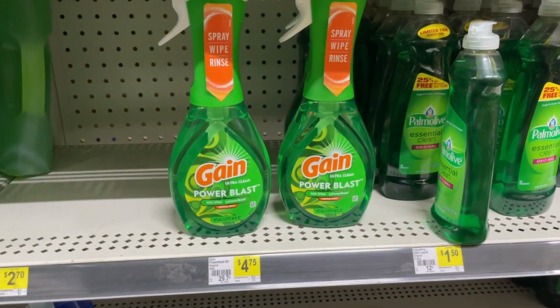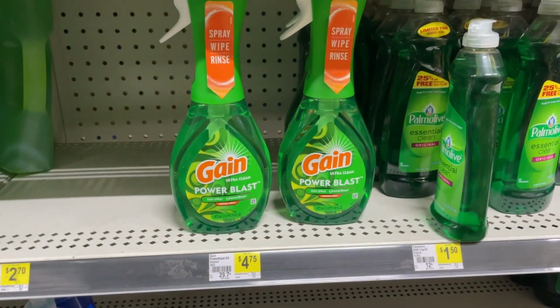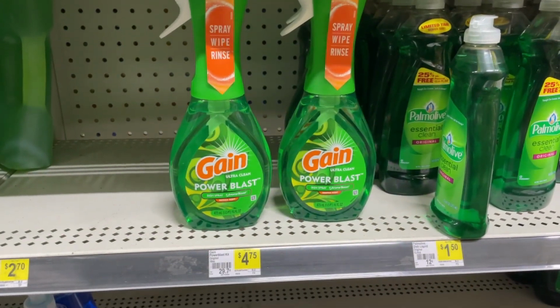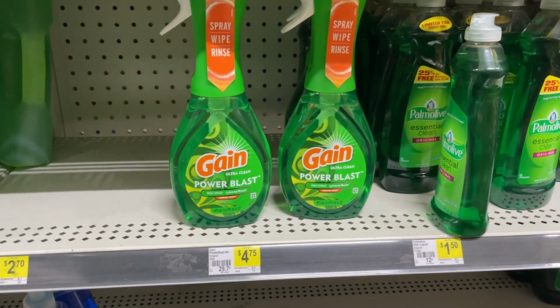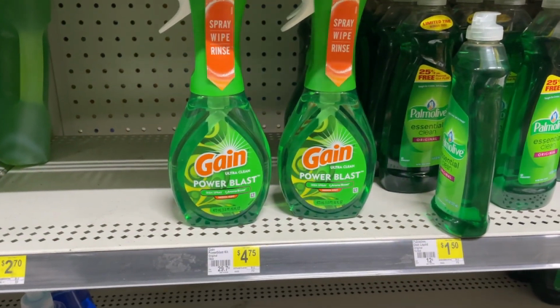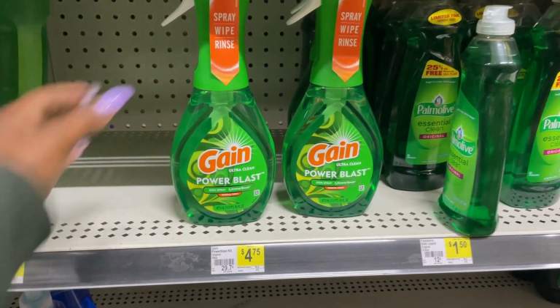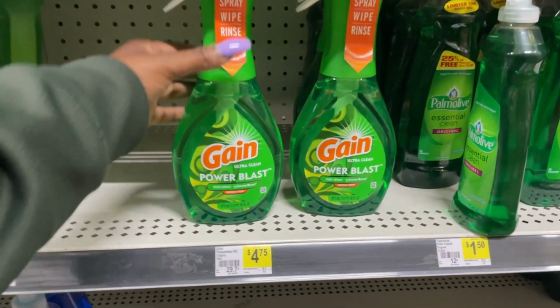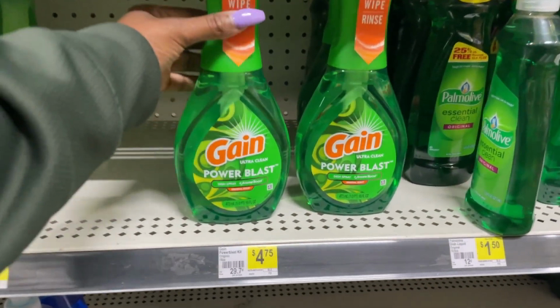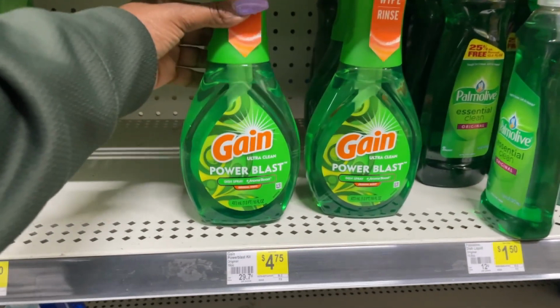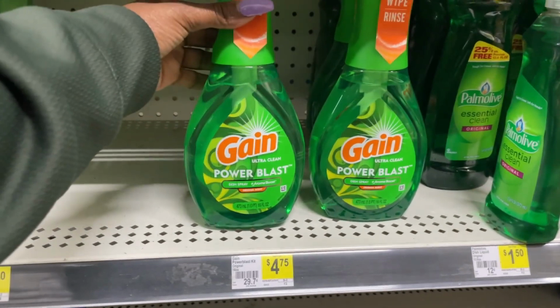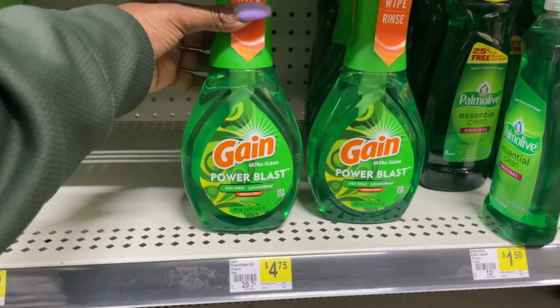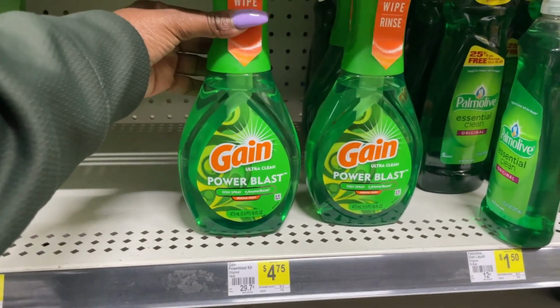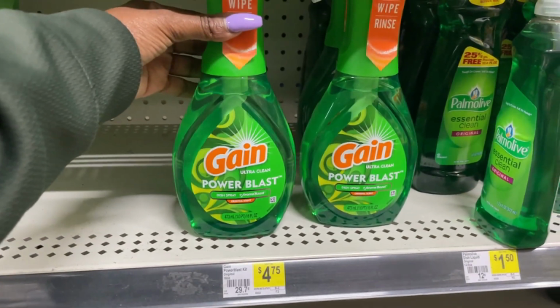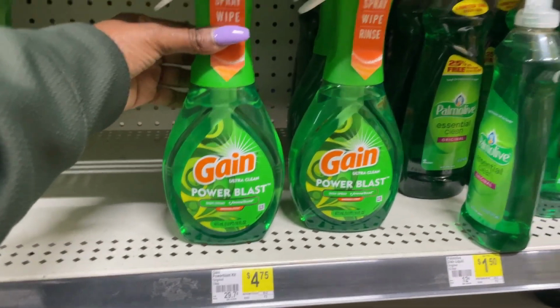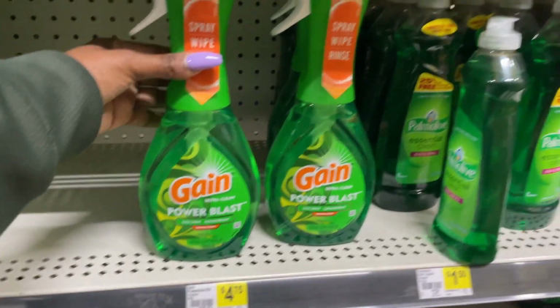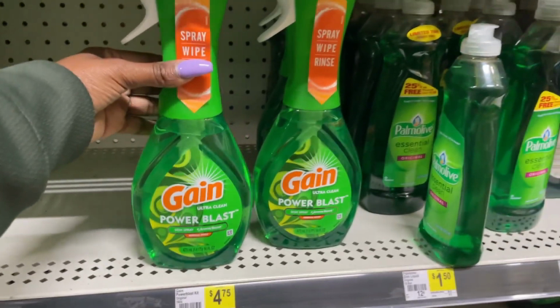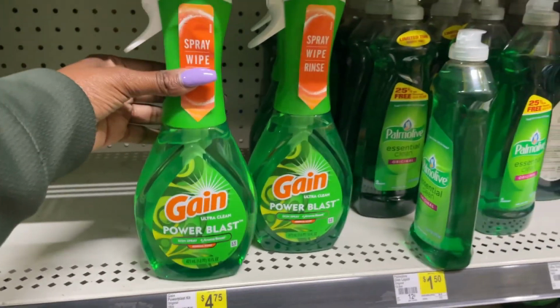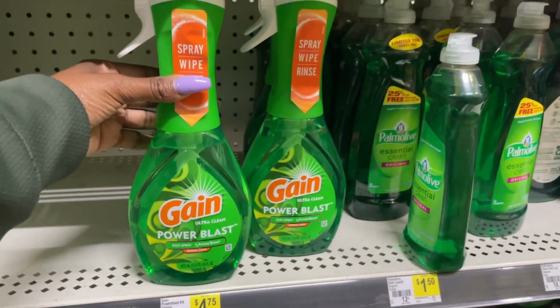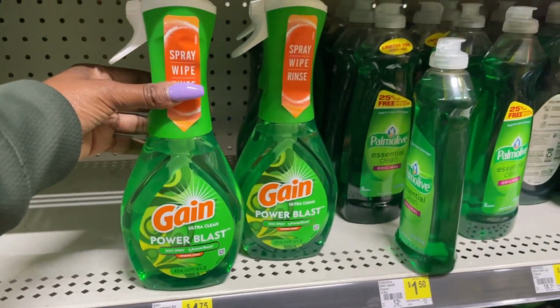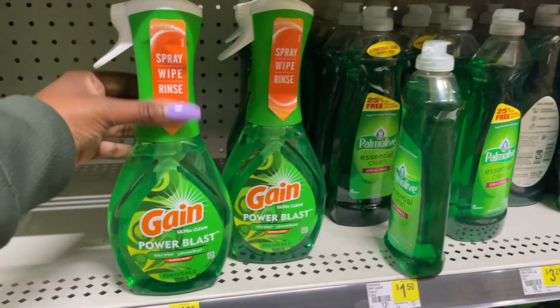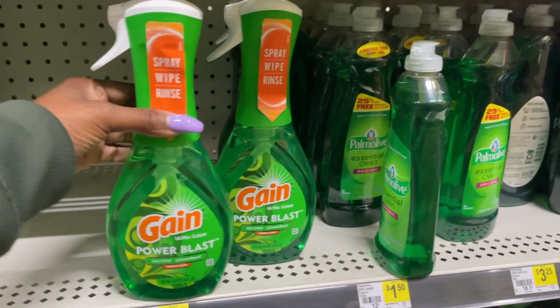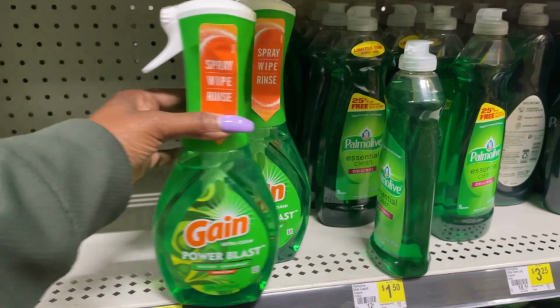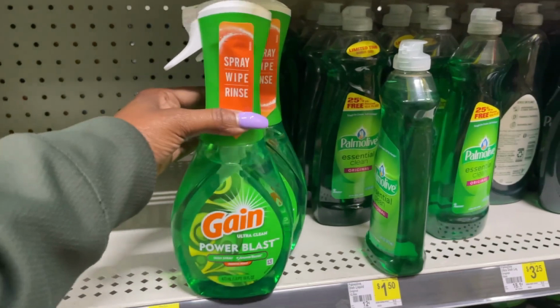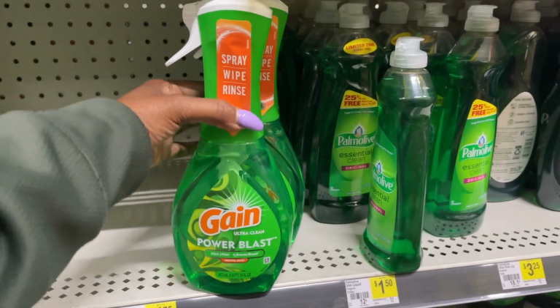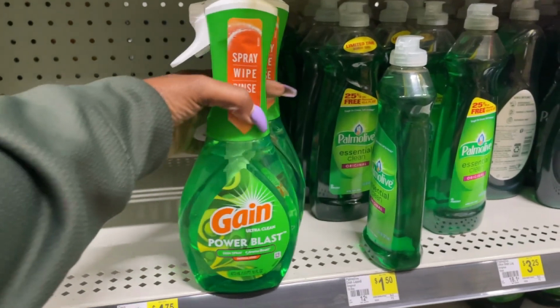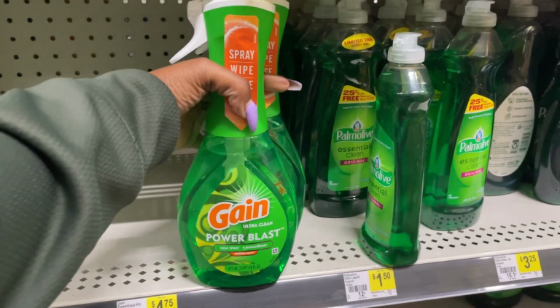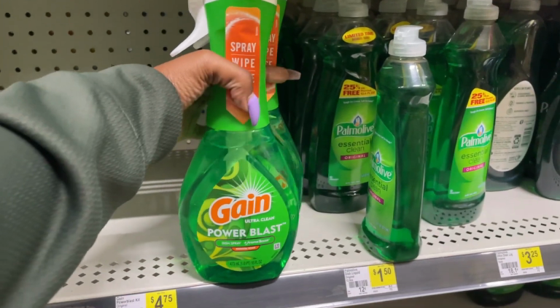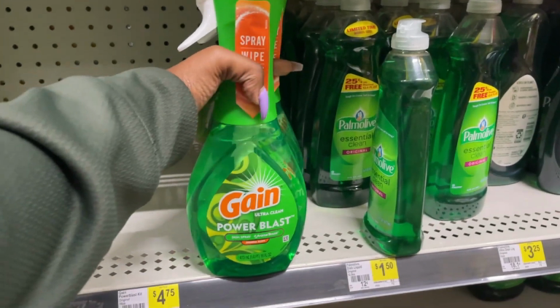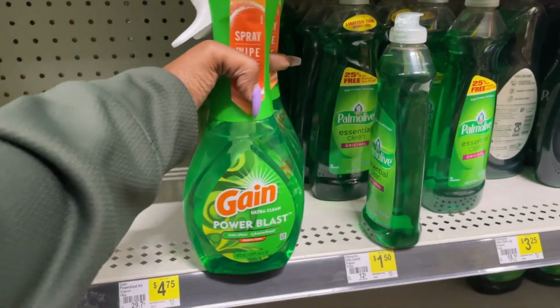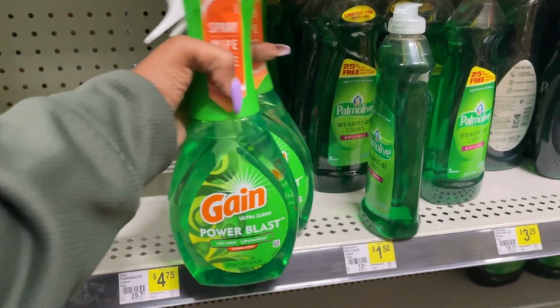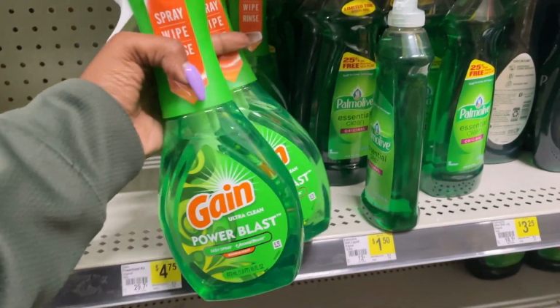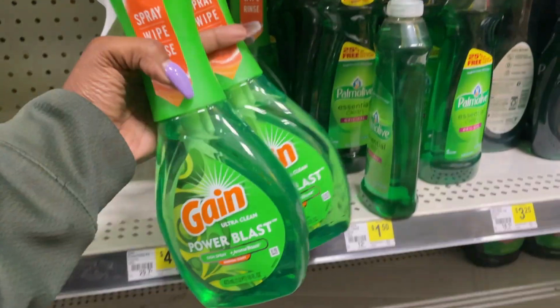Next, I'm going to pick up two of these Gain Power Blasts. They are priced at $4.75. We have a $3.99 off of two digital coupon.